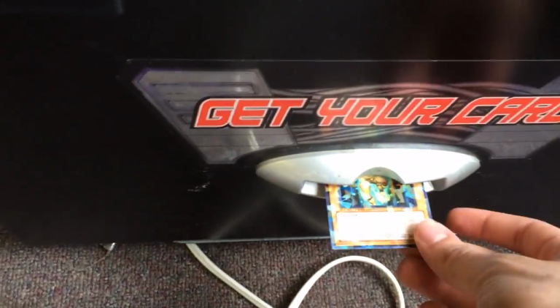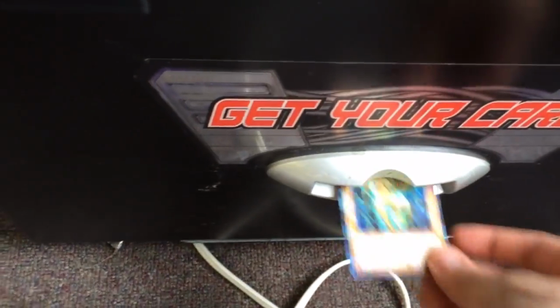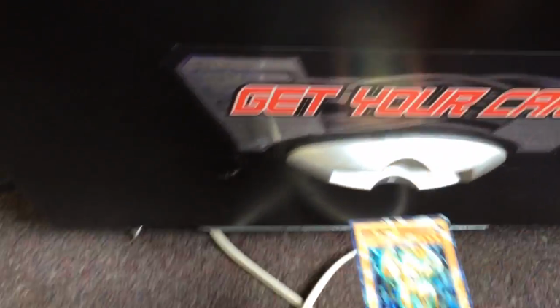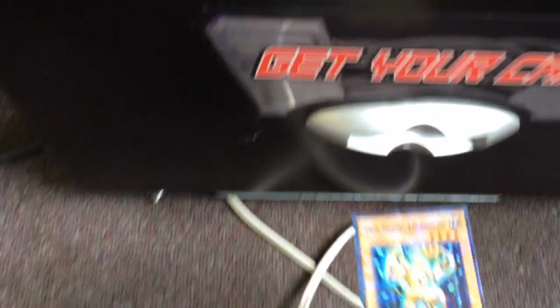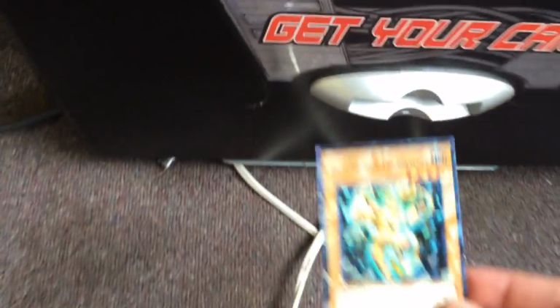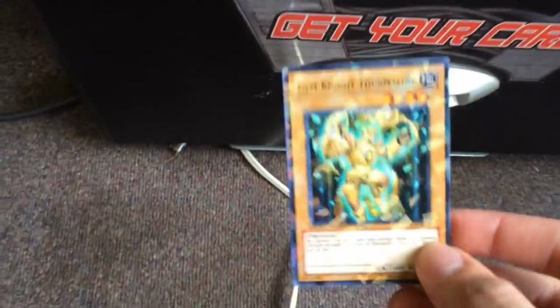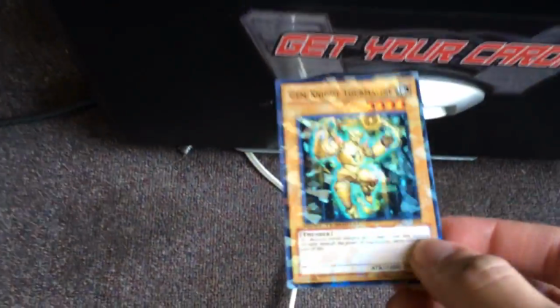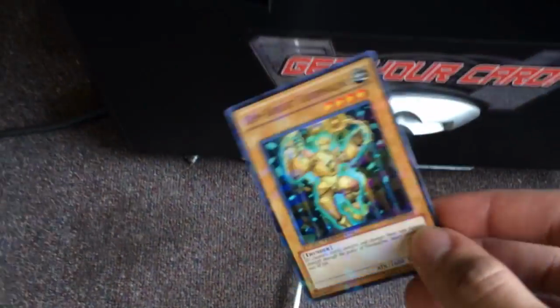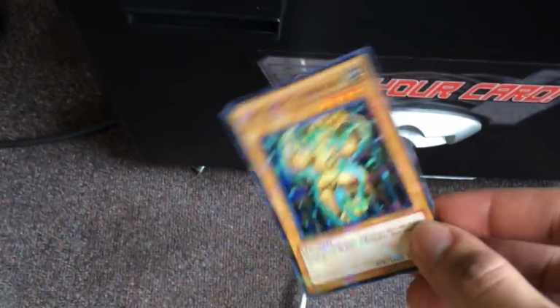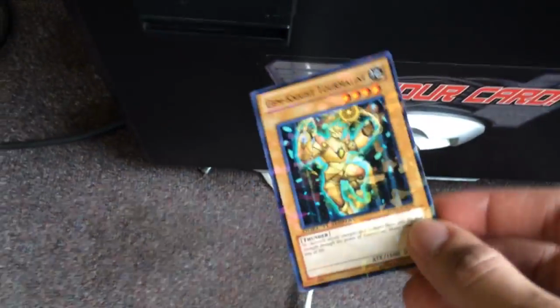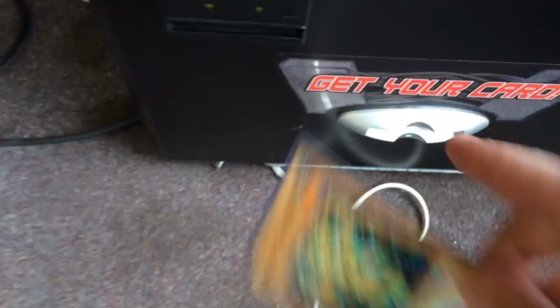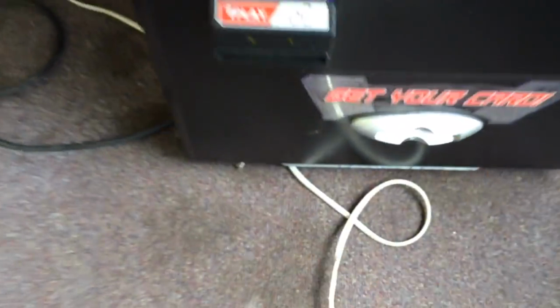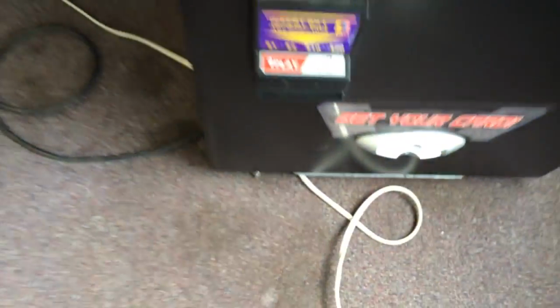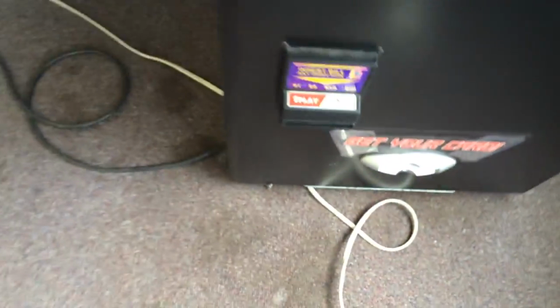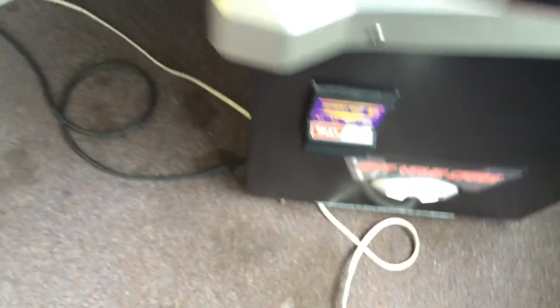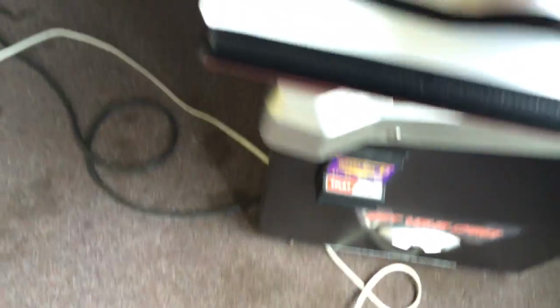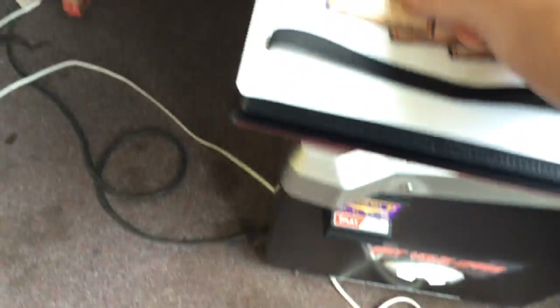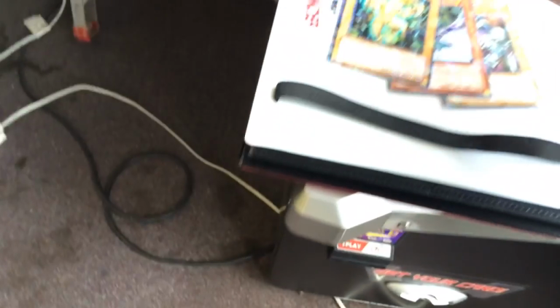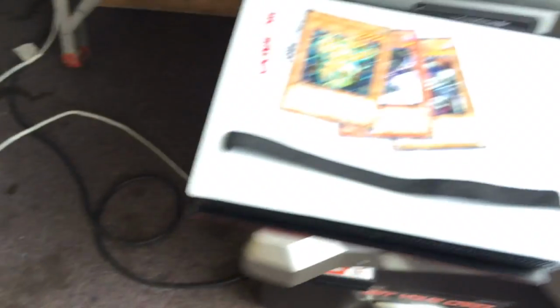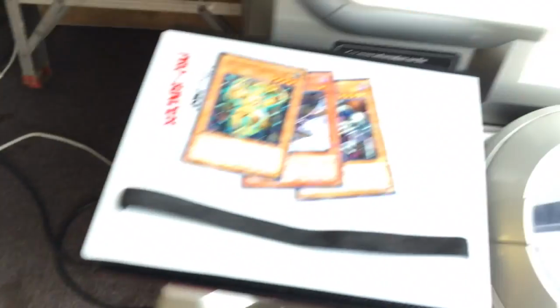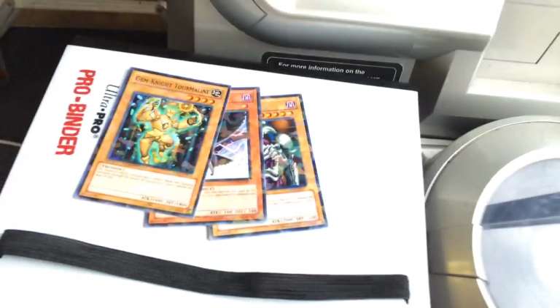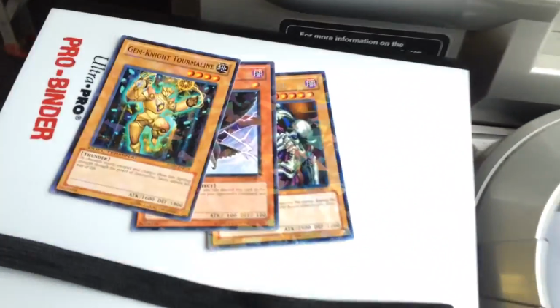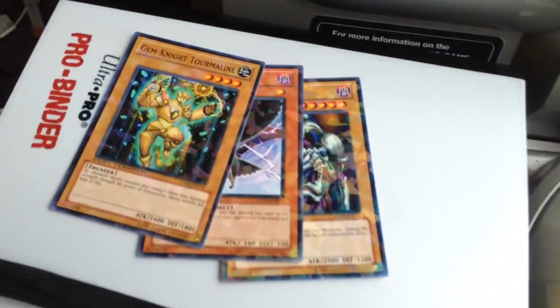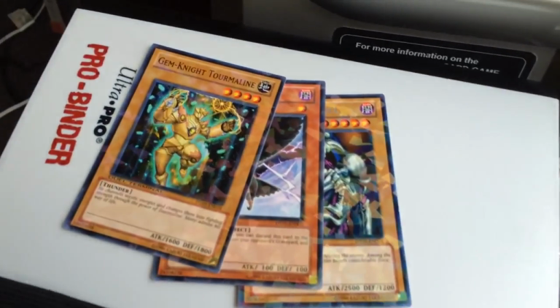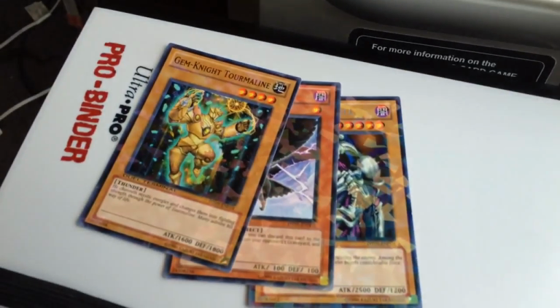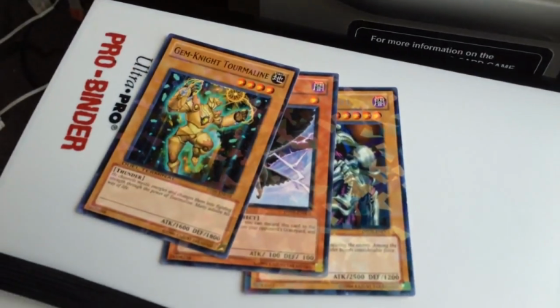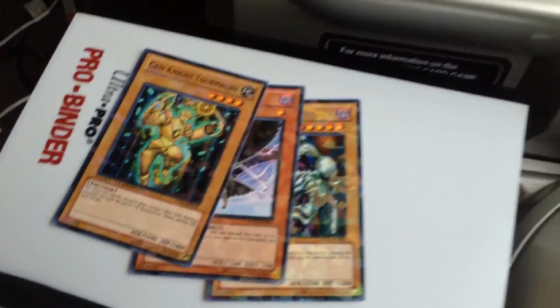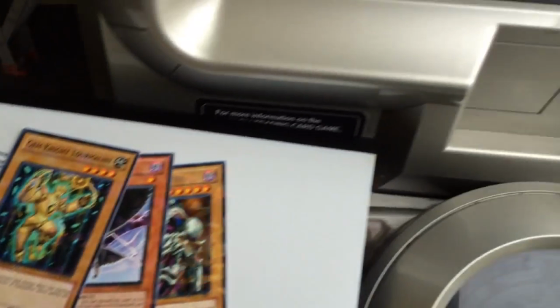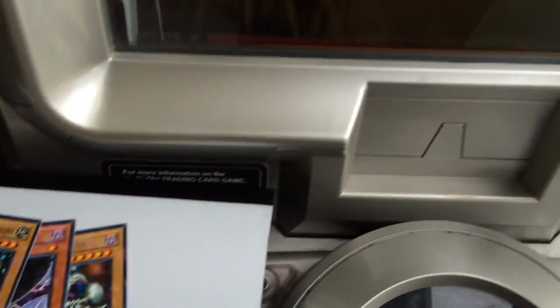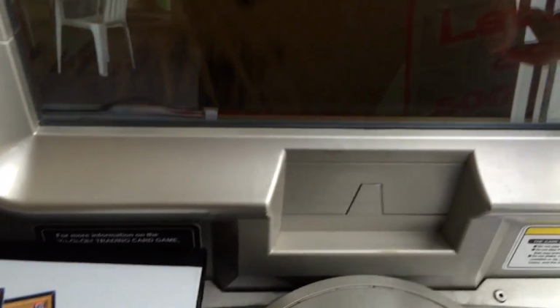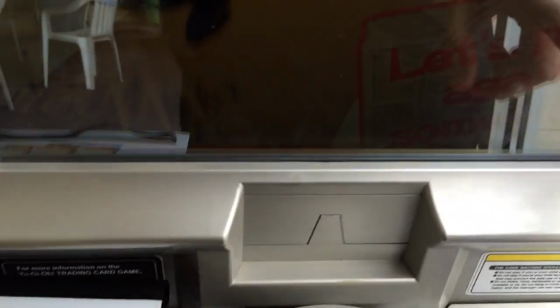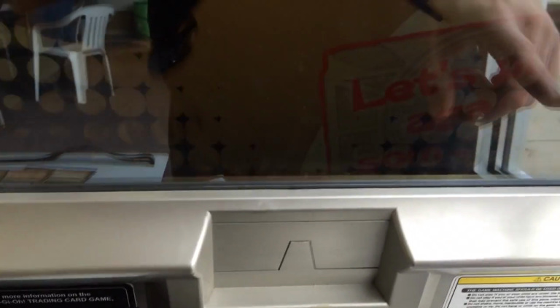Next, we have a Gemknight Tourmaline. More vanillas than I thought.